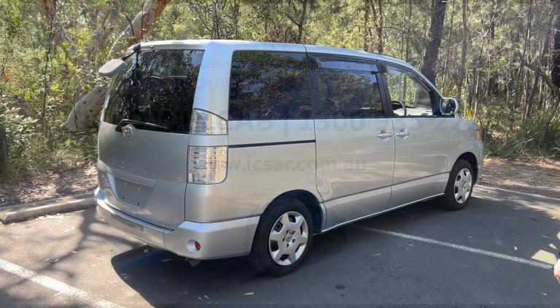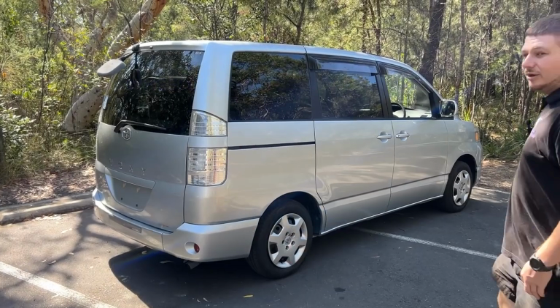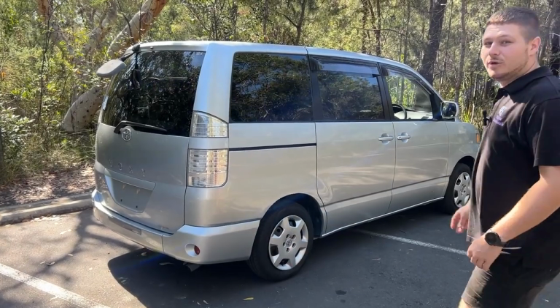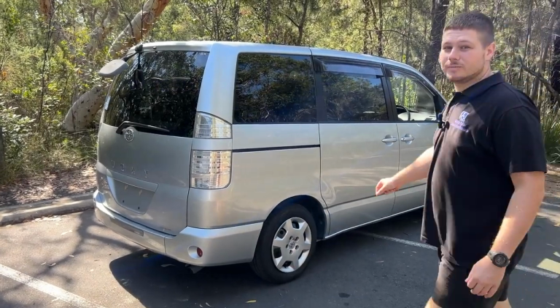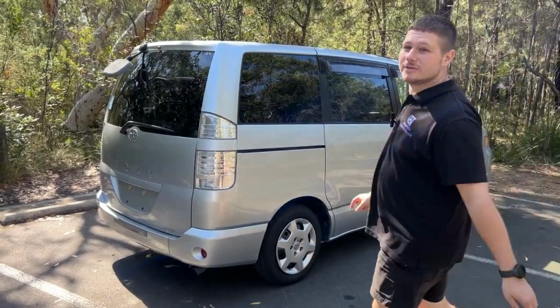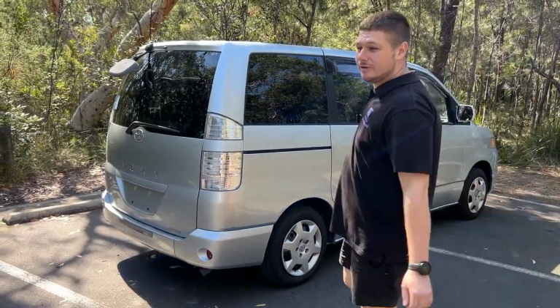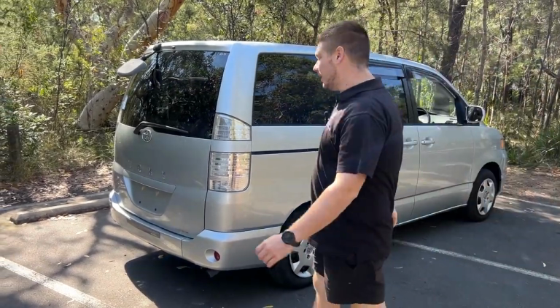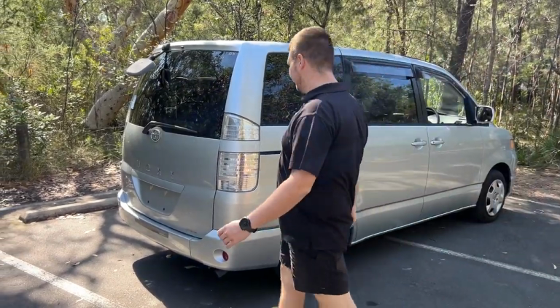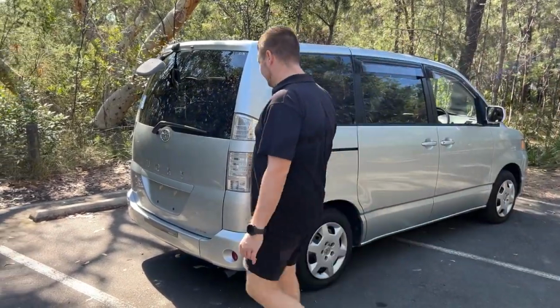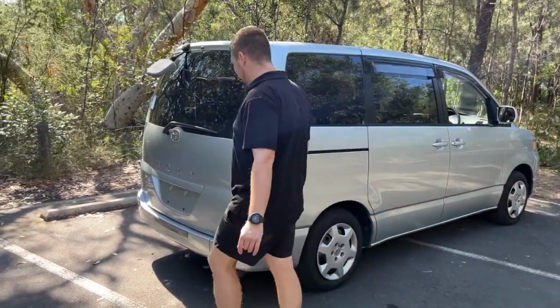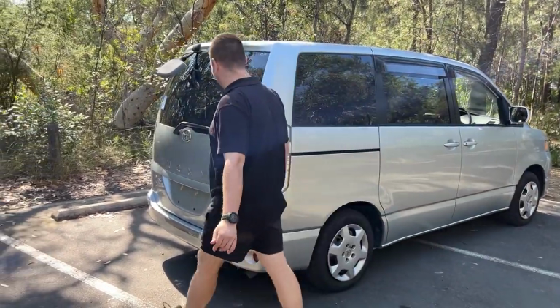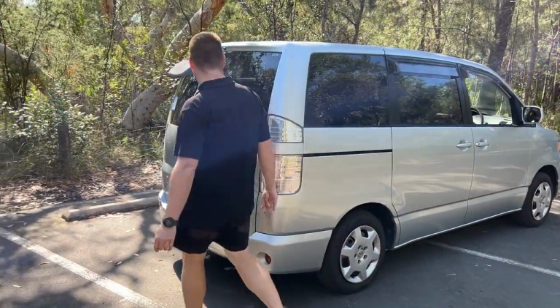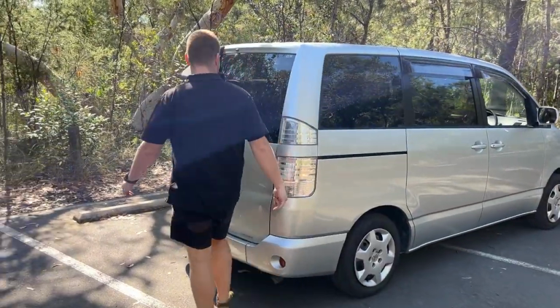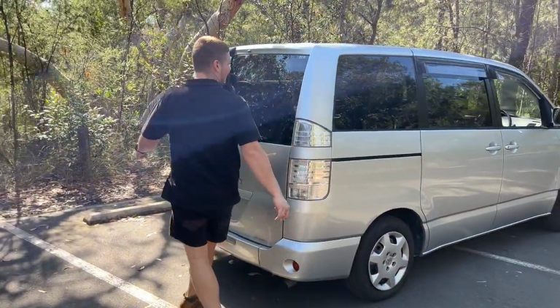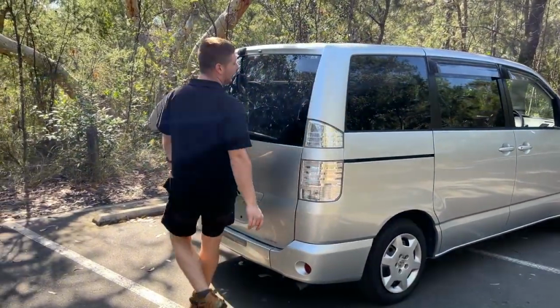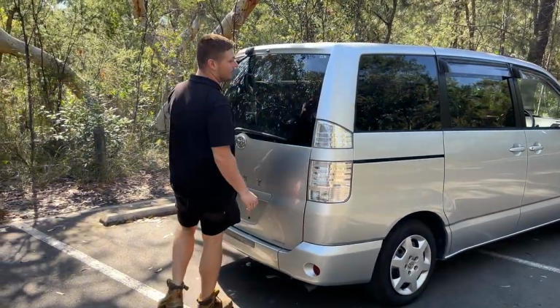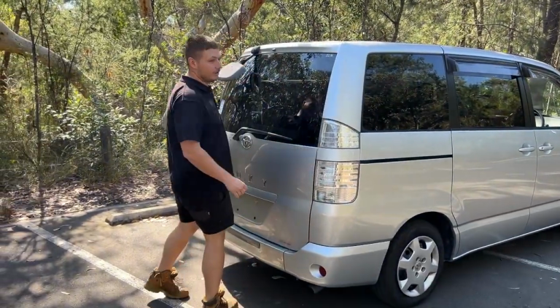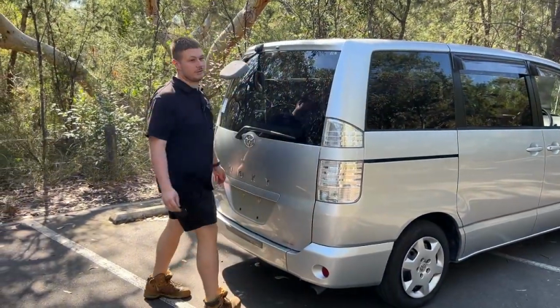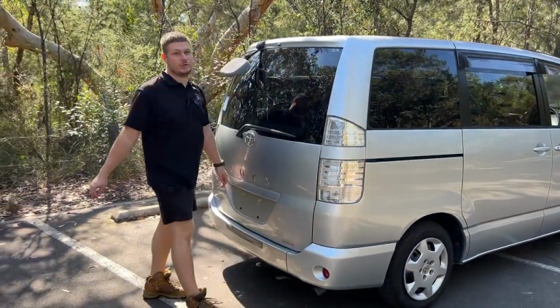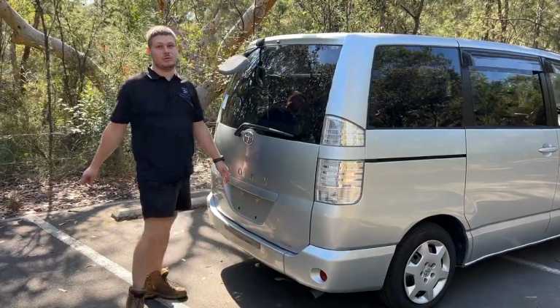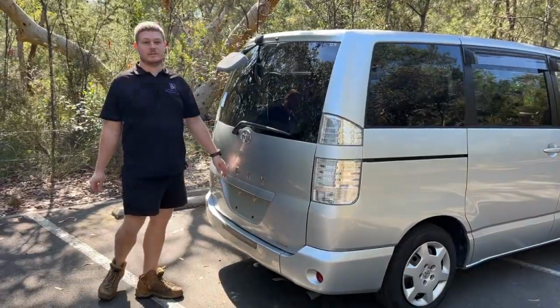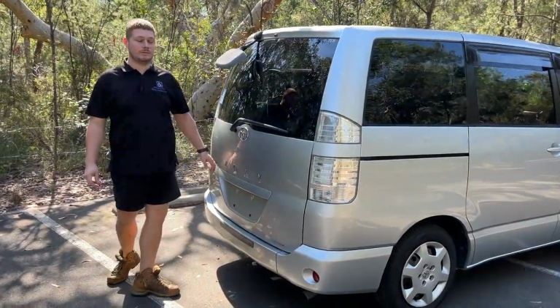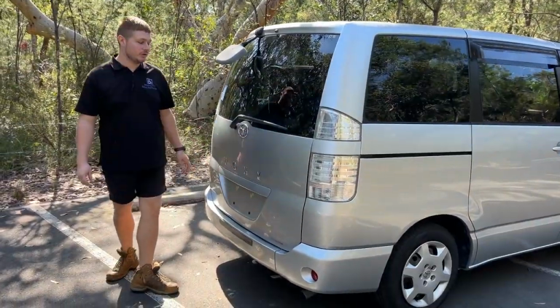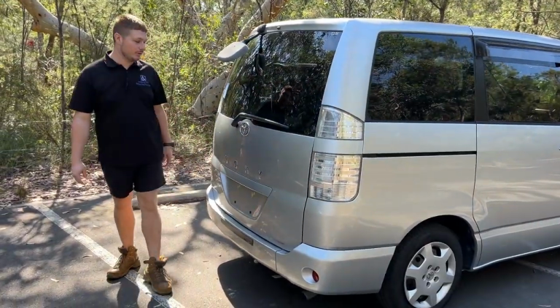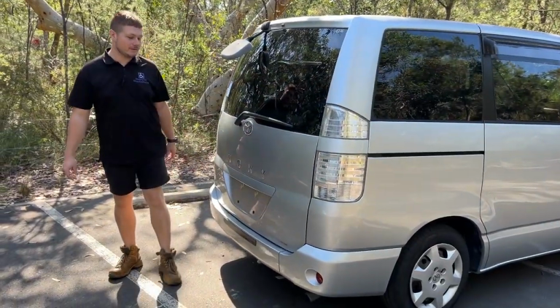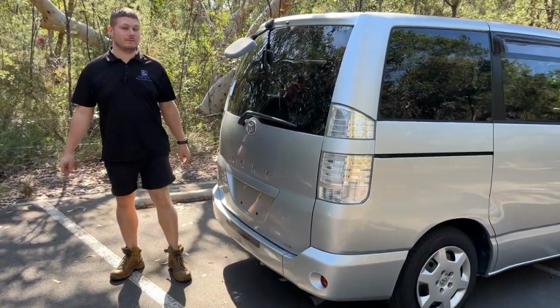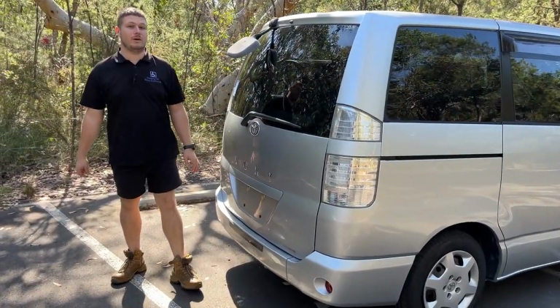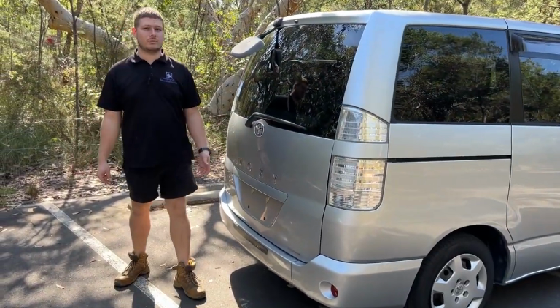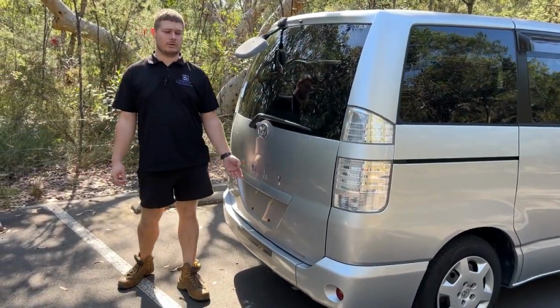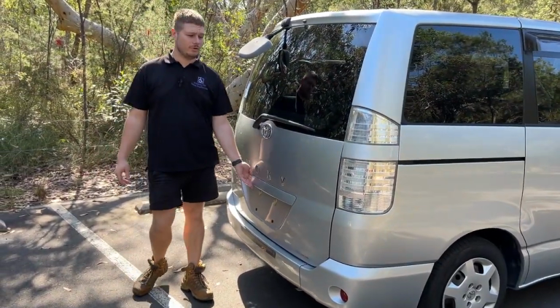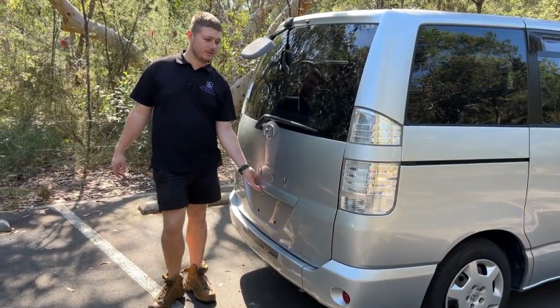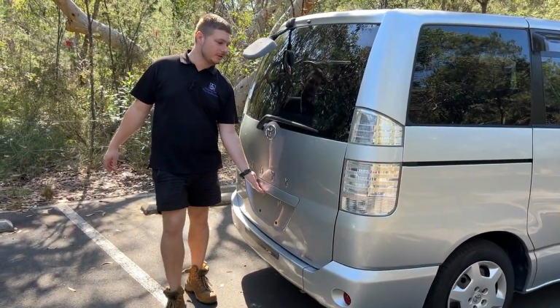Hello and welcome to Integrity Car Sales and Rentals. Today I'm going to show you this silver 2005 Toyota Voxy.